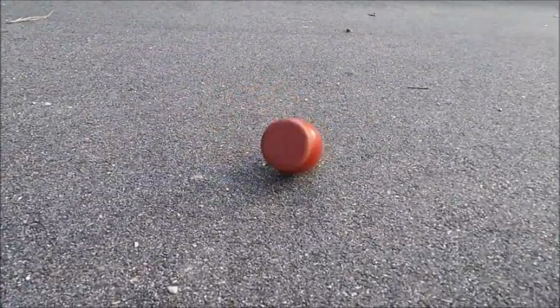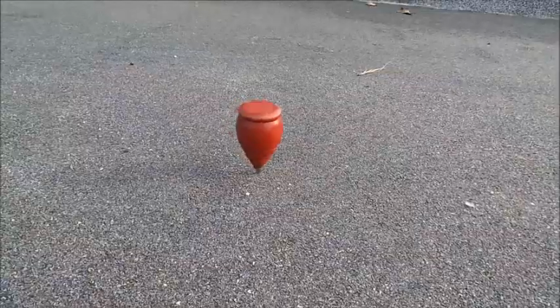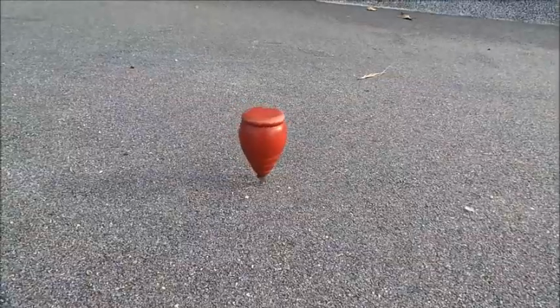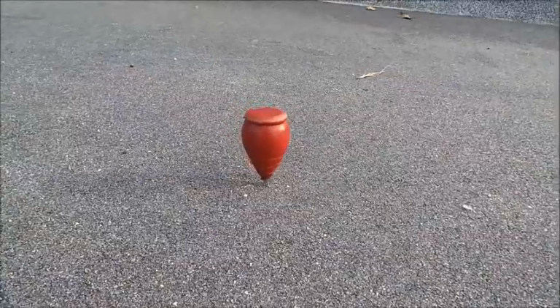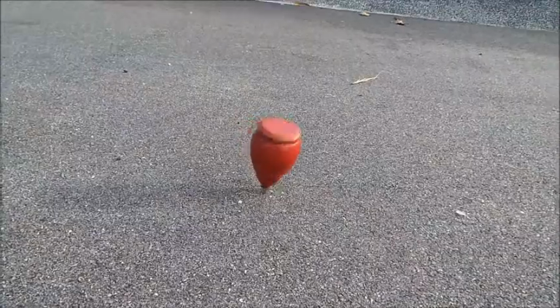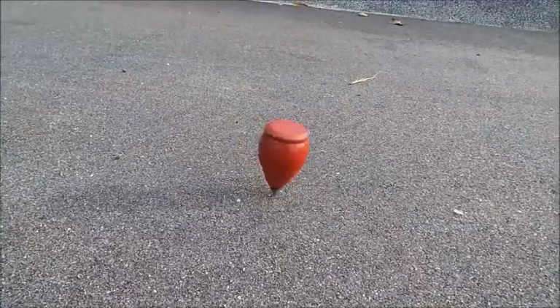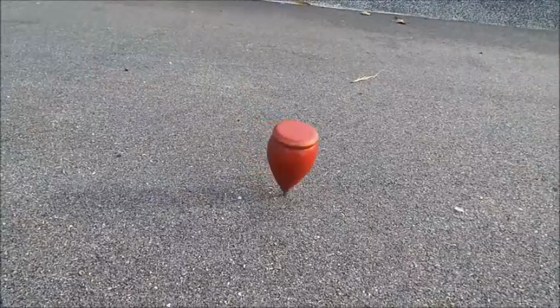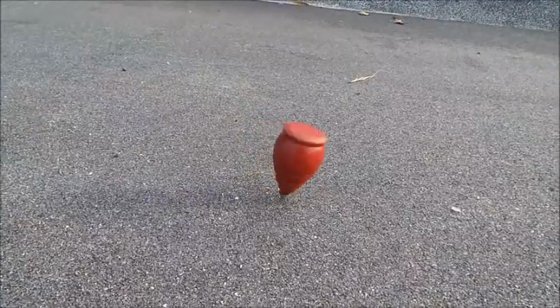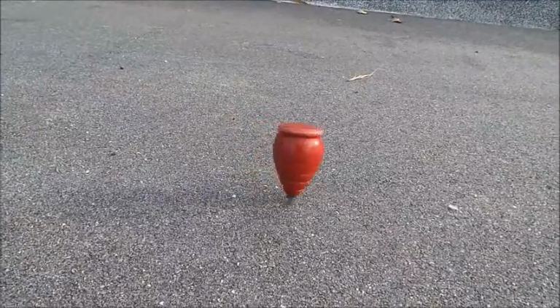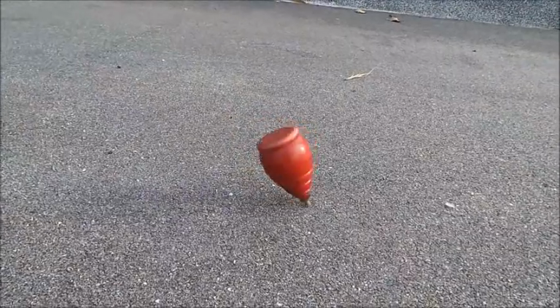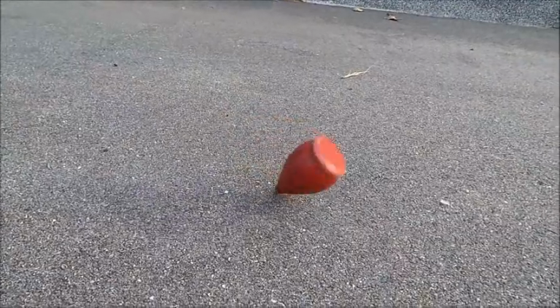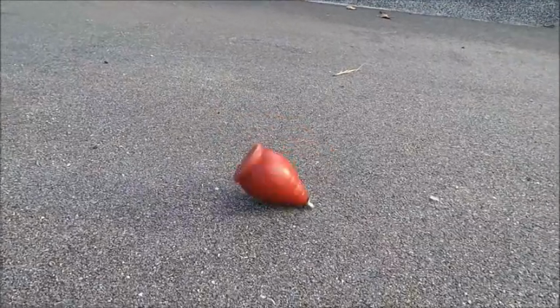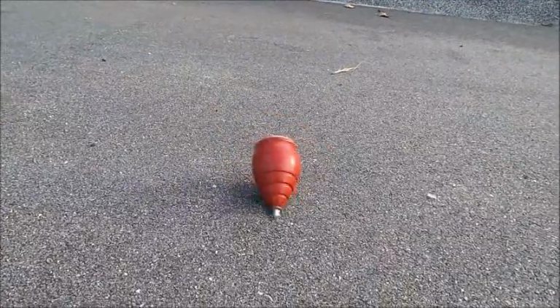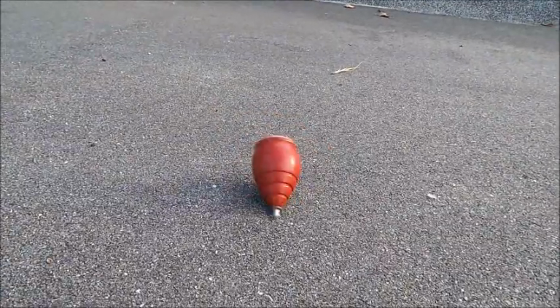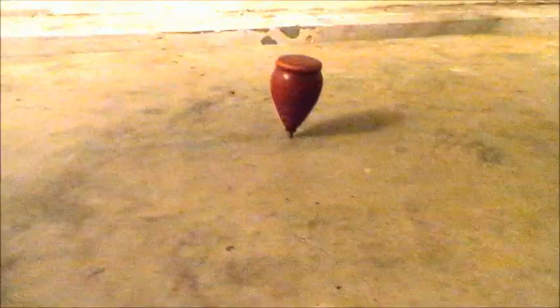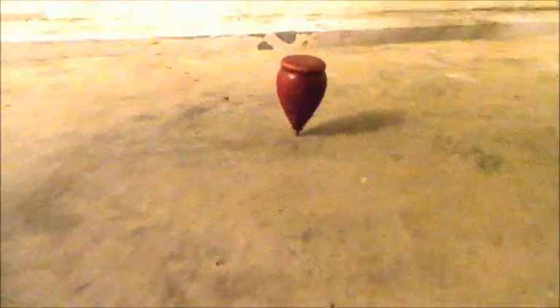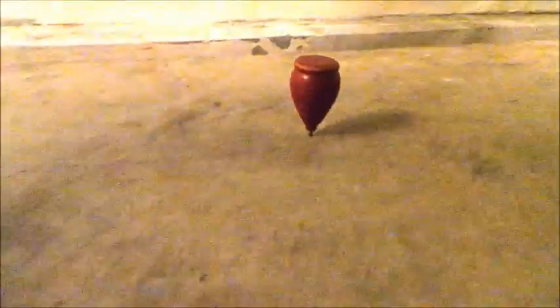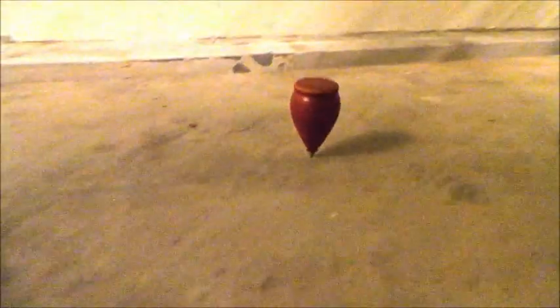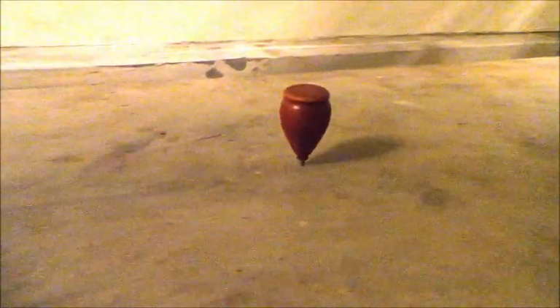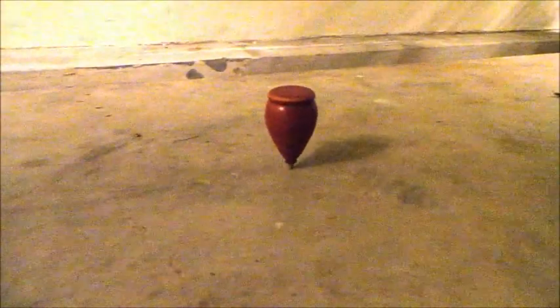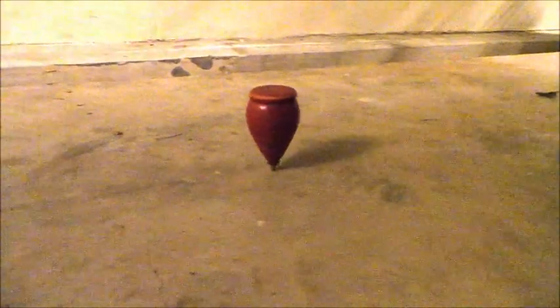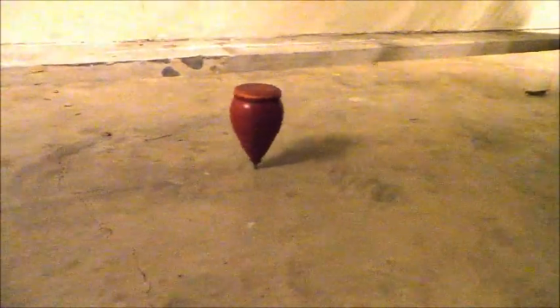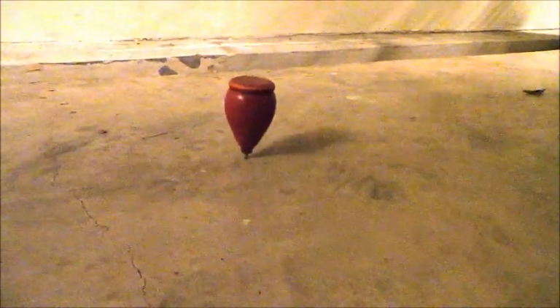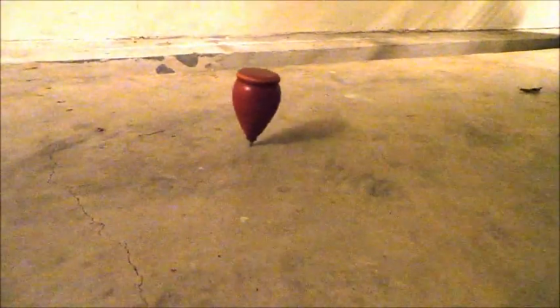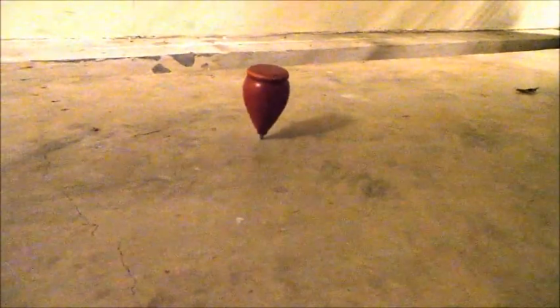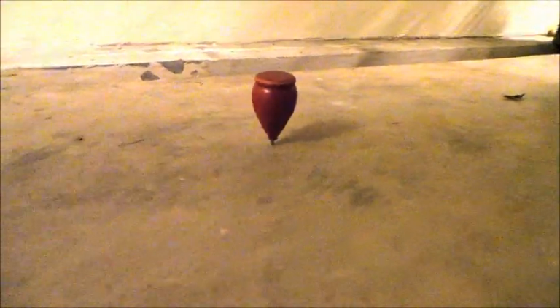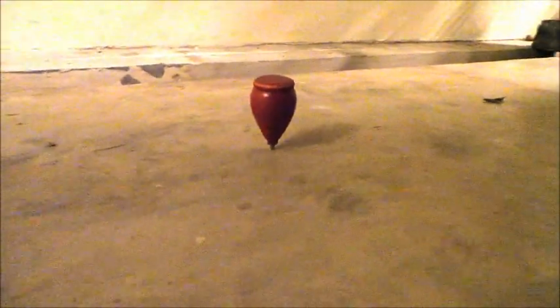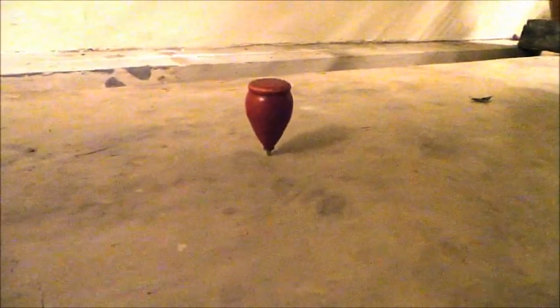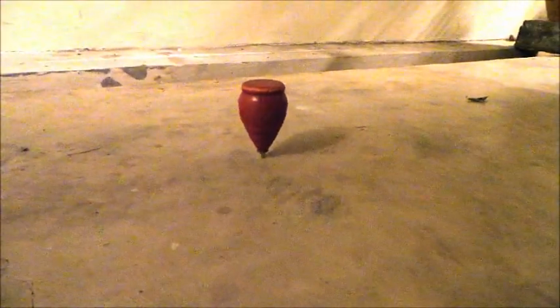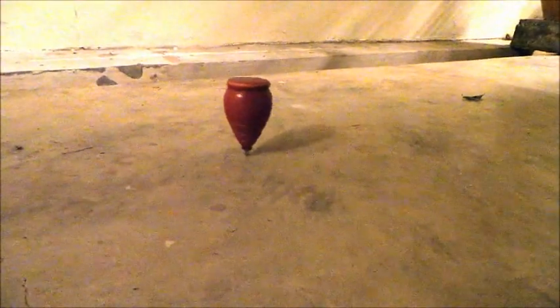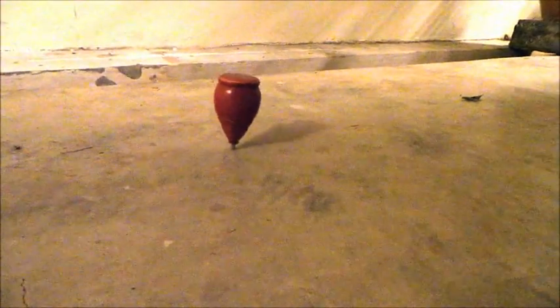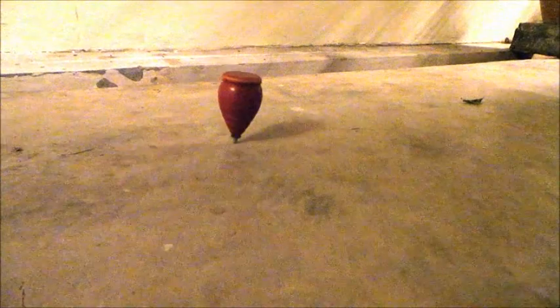Spinning tops spin shorter on rough surfaces, but spin longer on smooth surfaces.